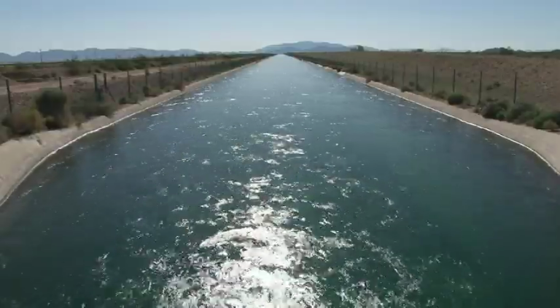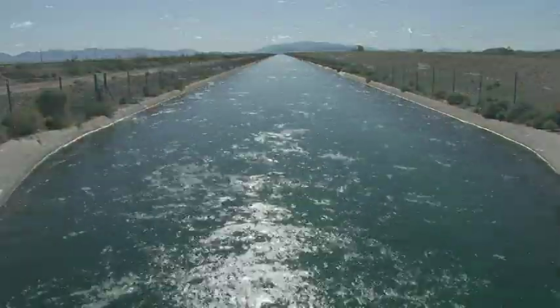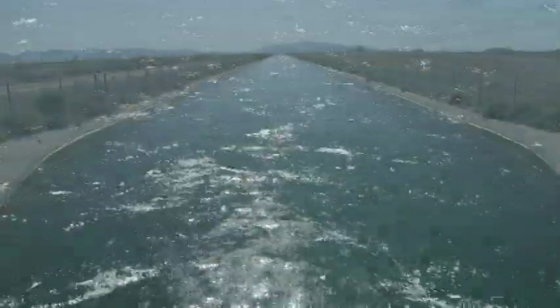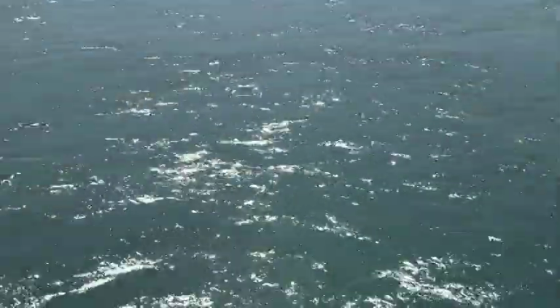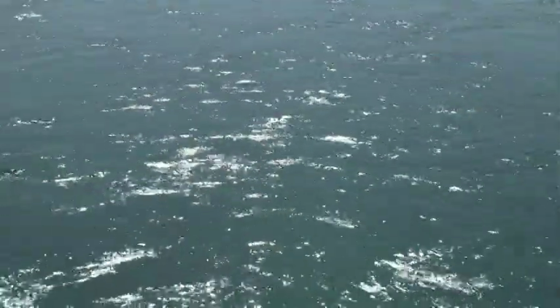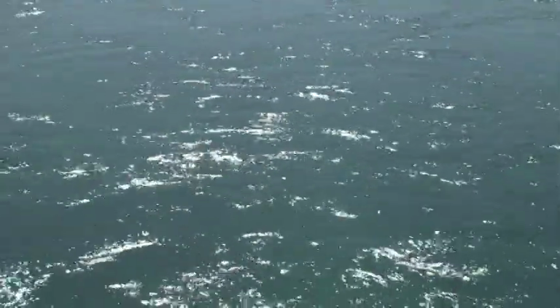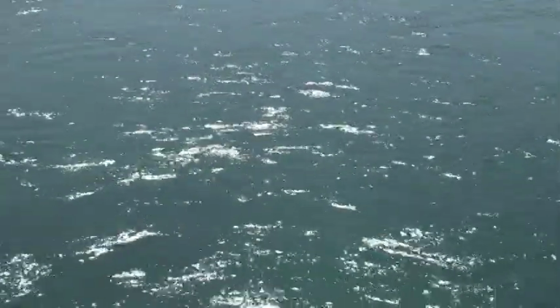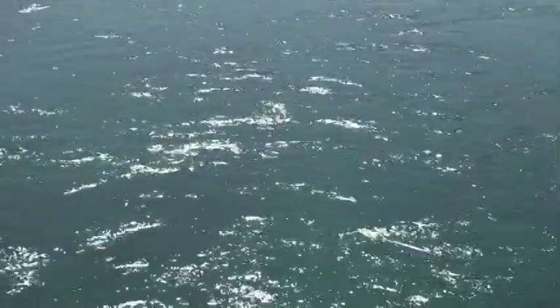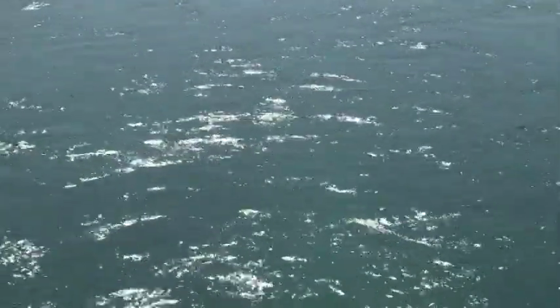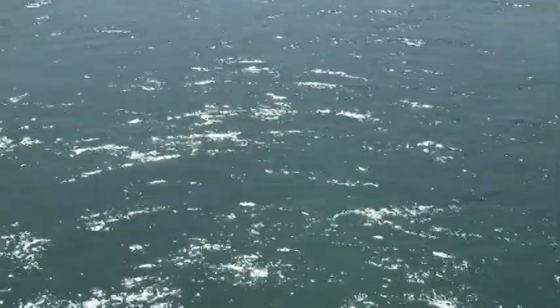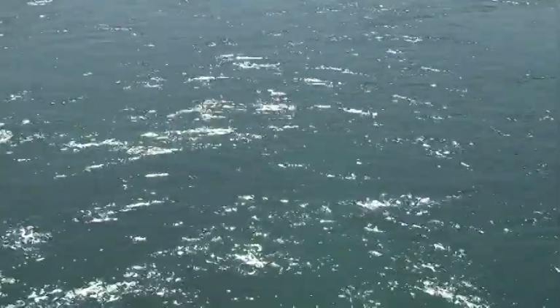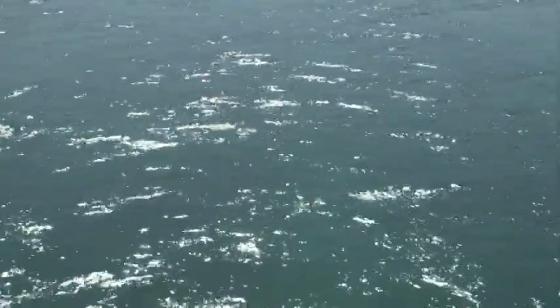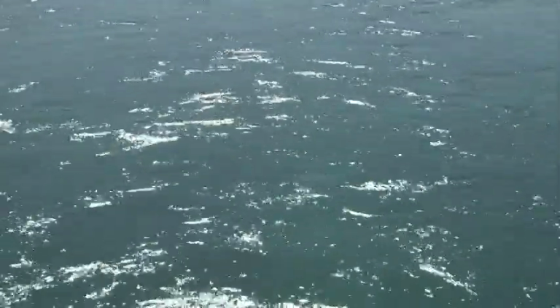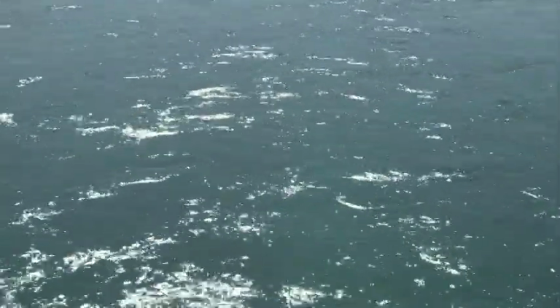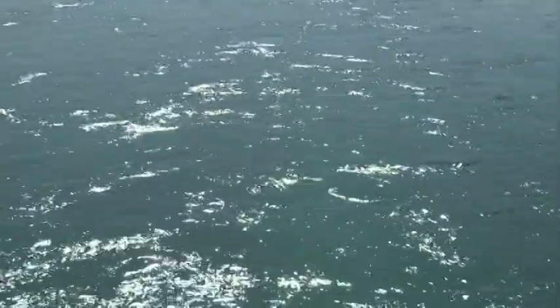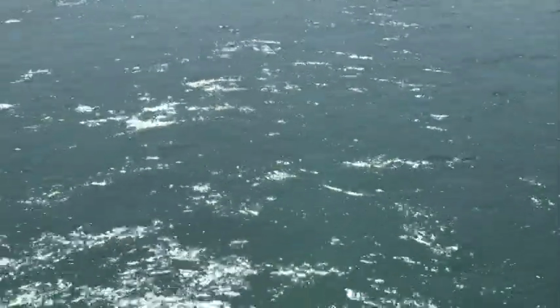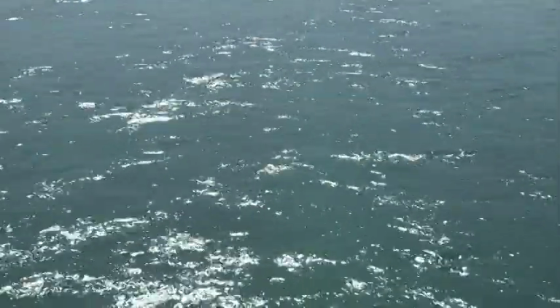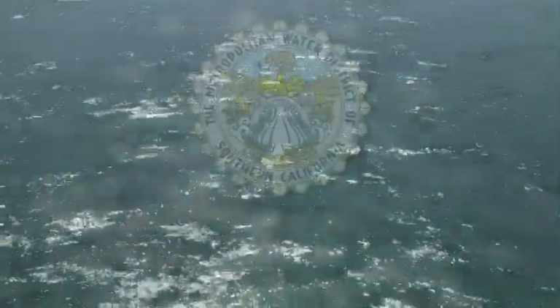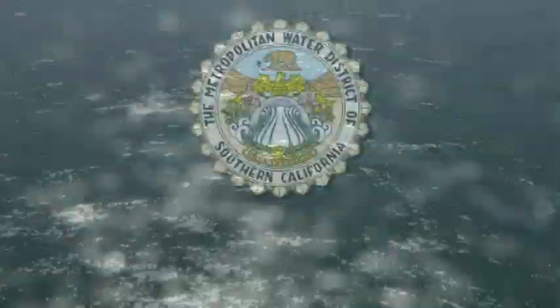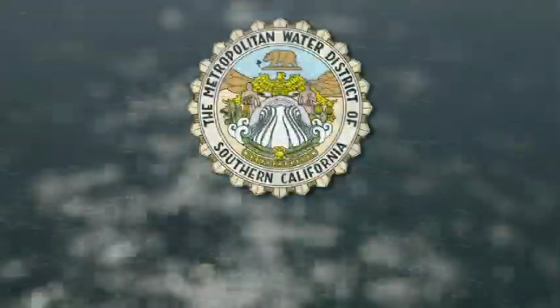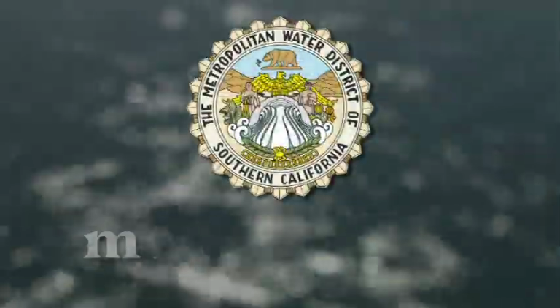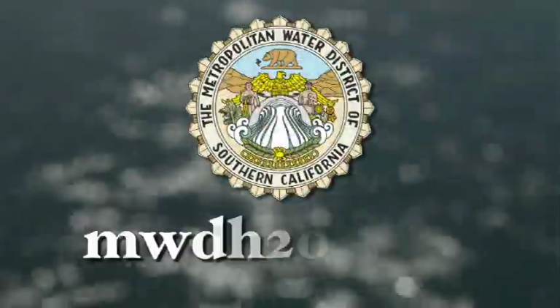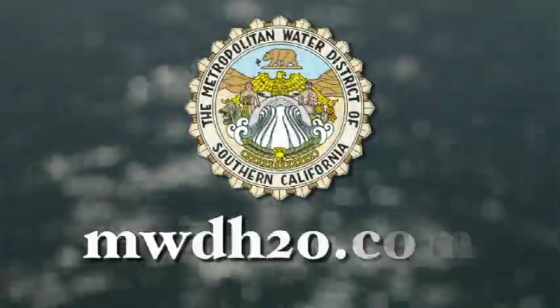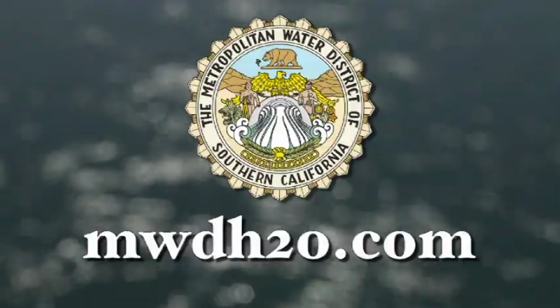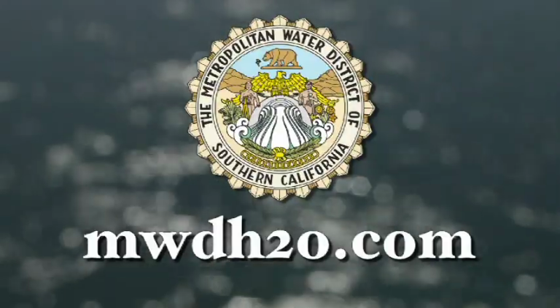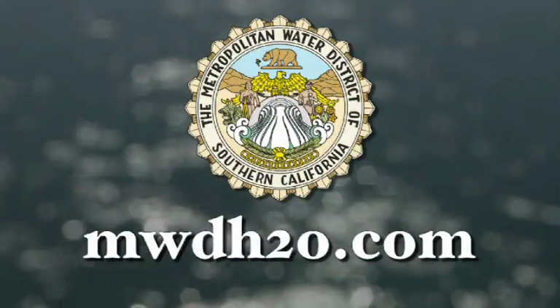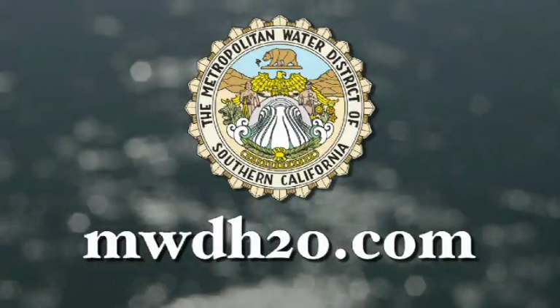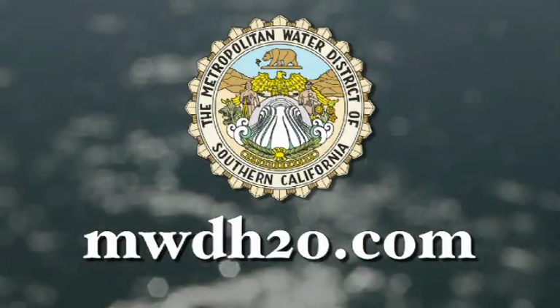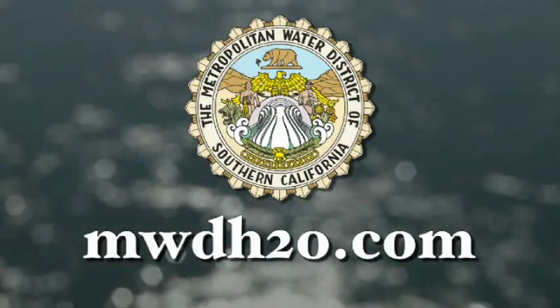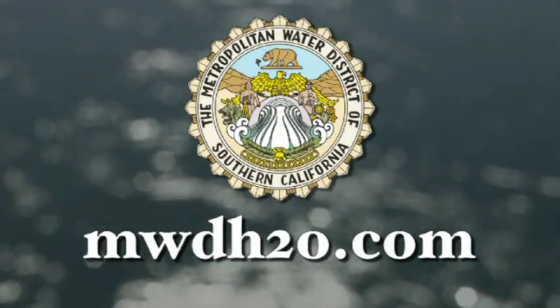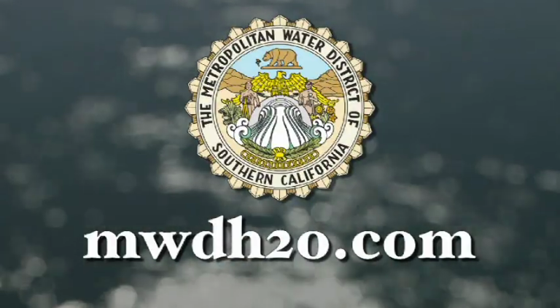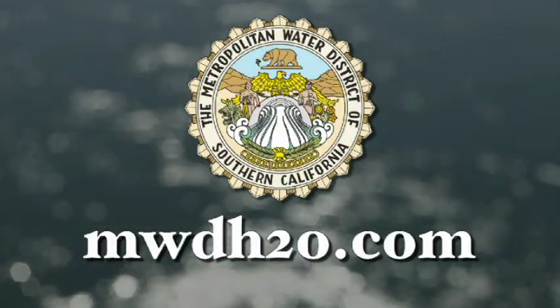To learn more about Southern California's water resources, visit MWDH2O.com.